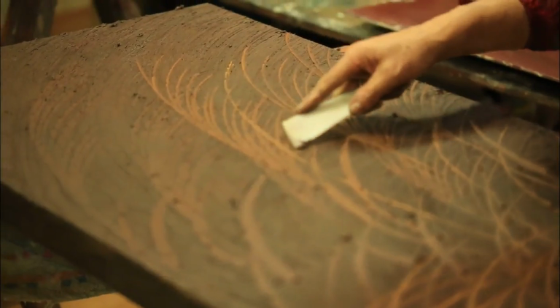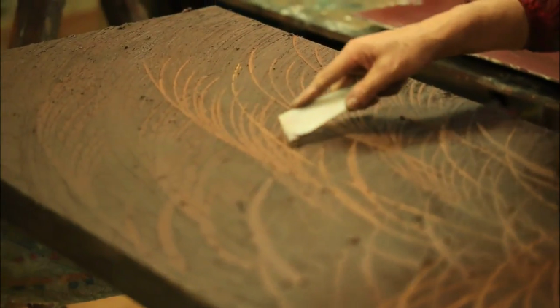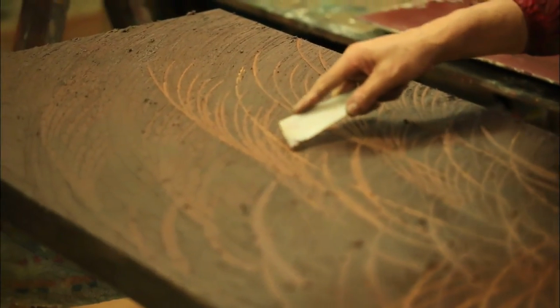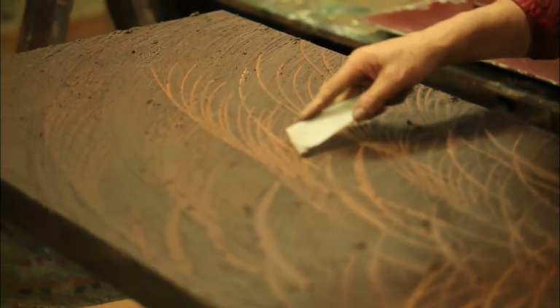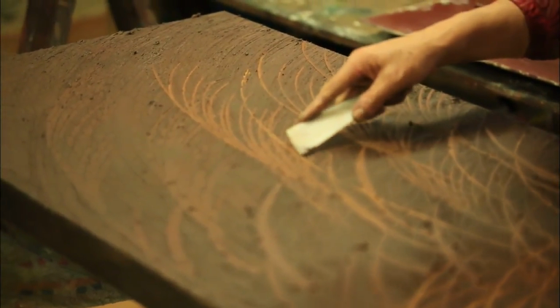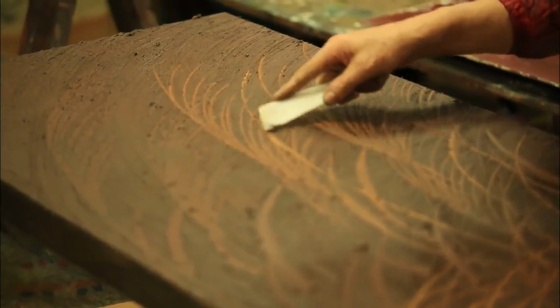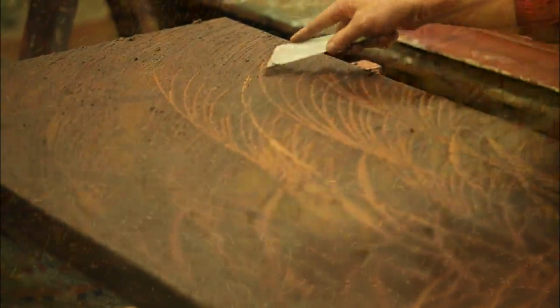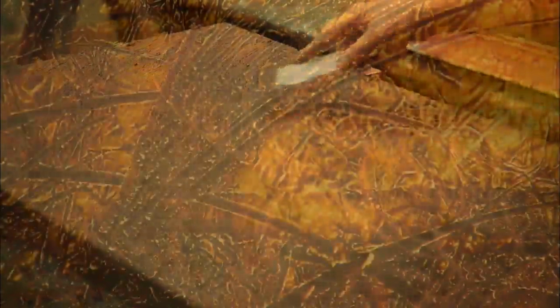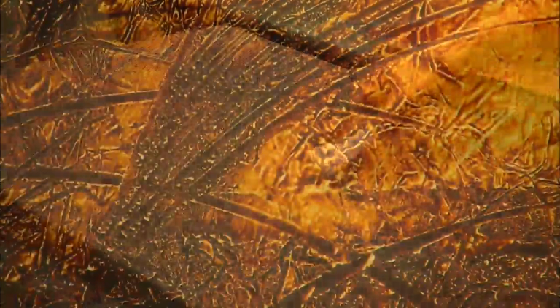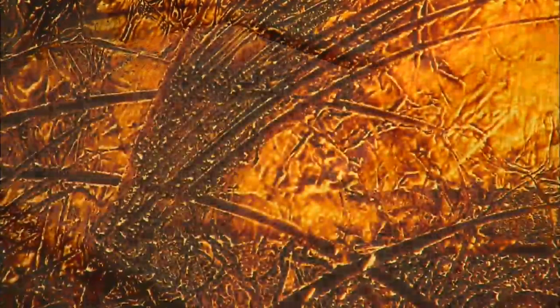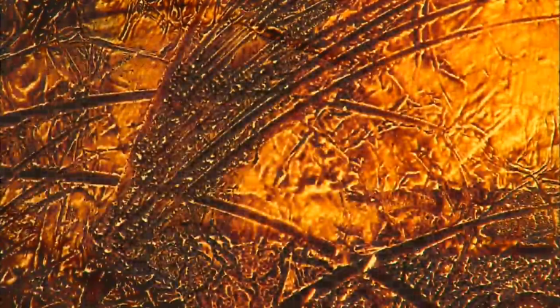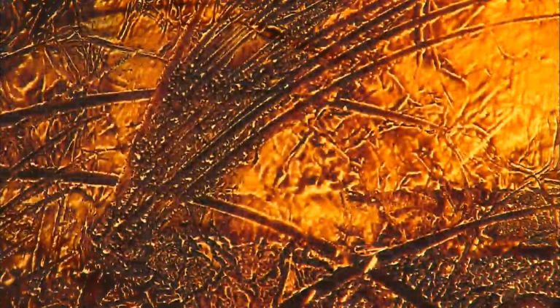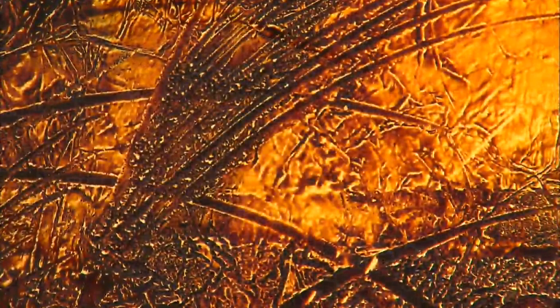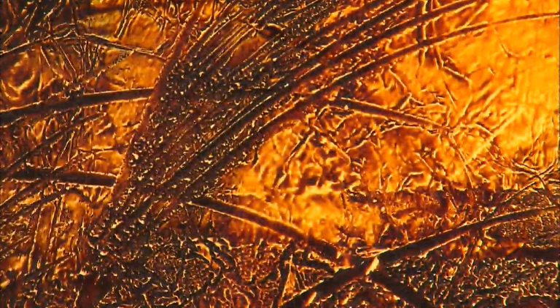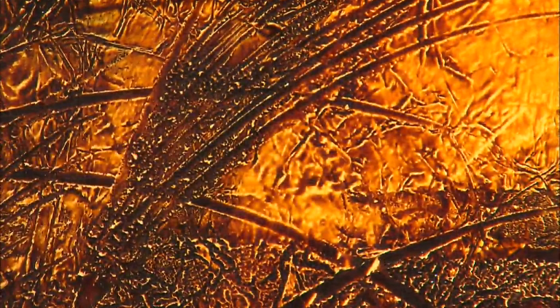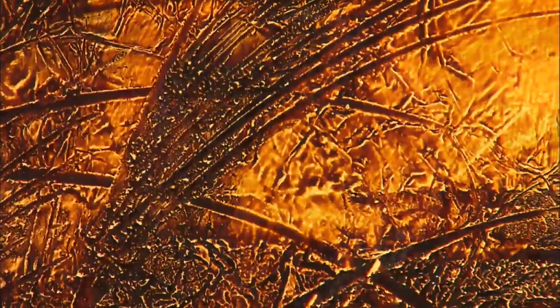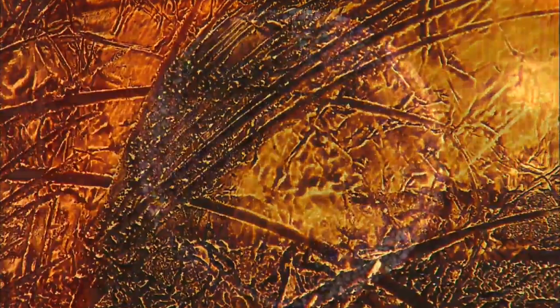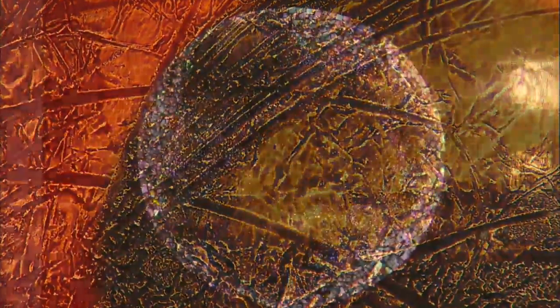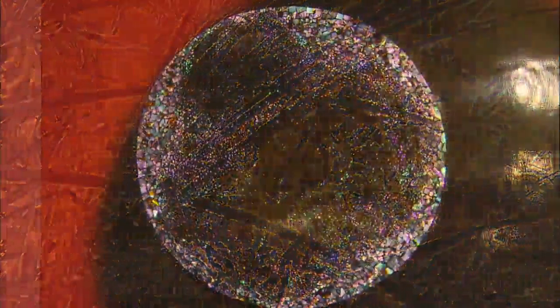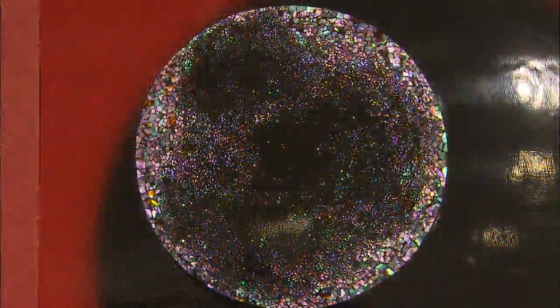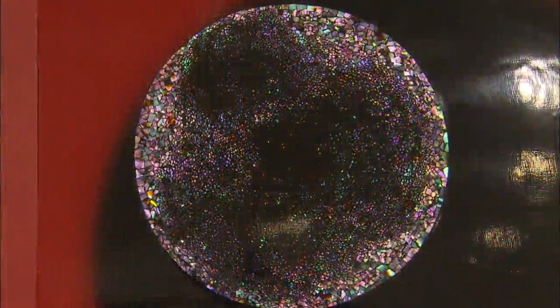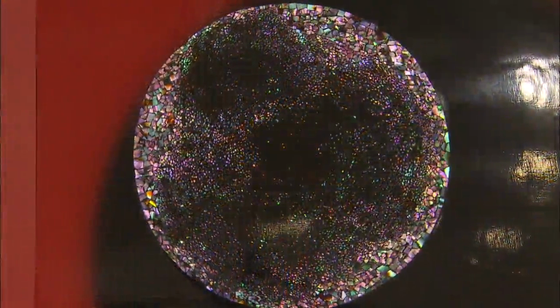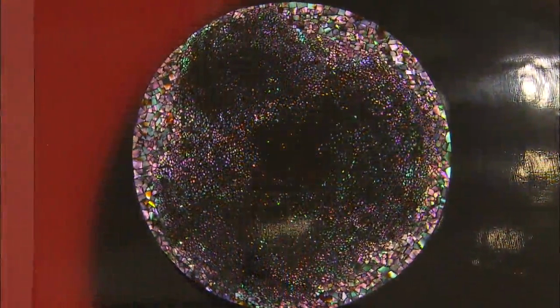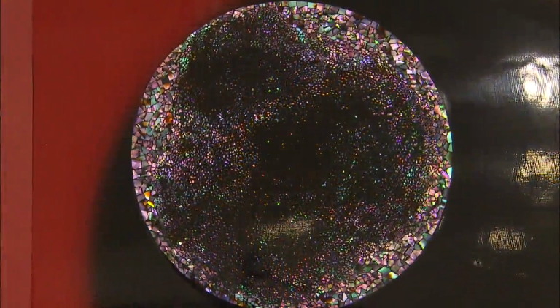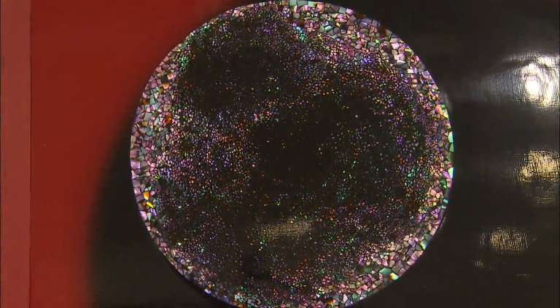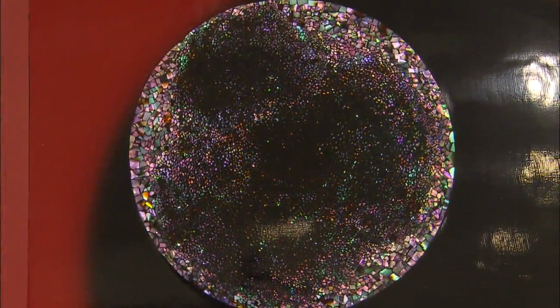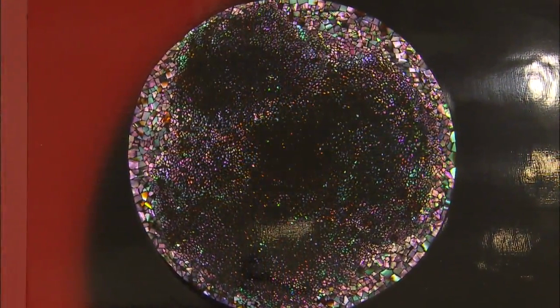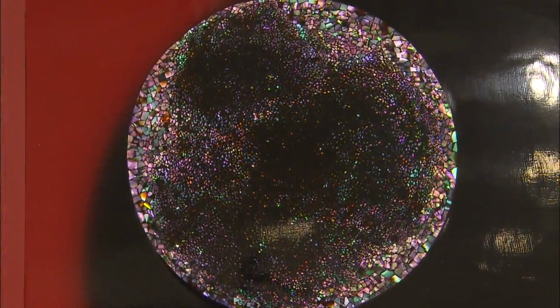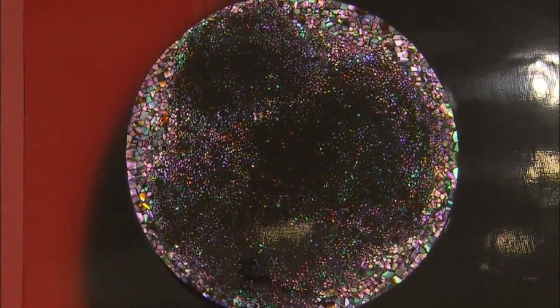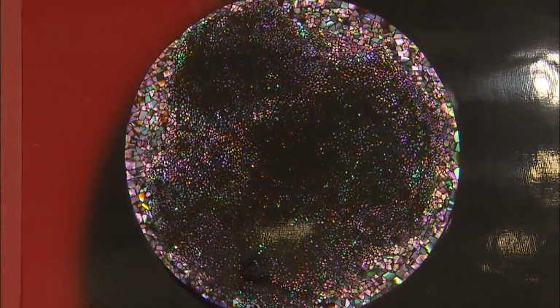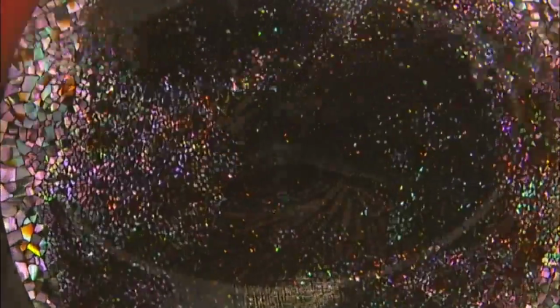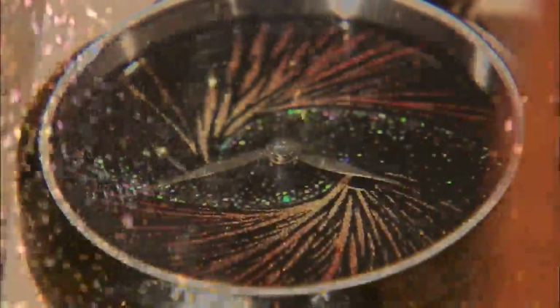Traditional Korean lacquerware, which had been pushed aside due to the advancement of chemical products, is receiving the spotlight once again.